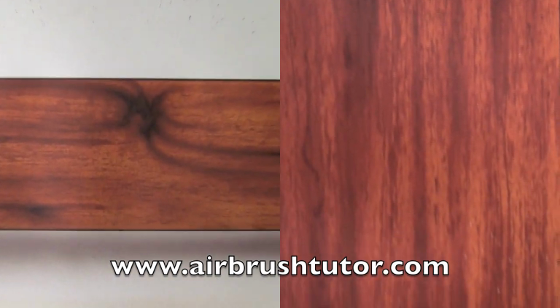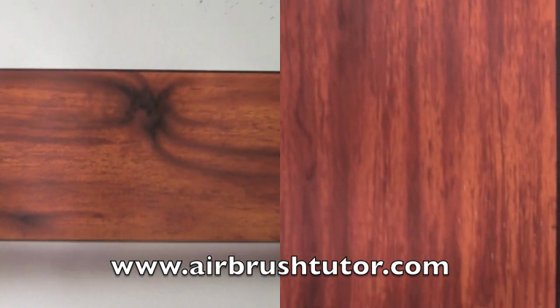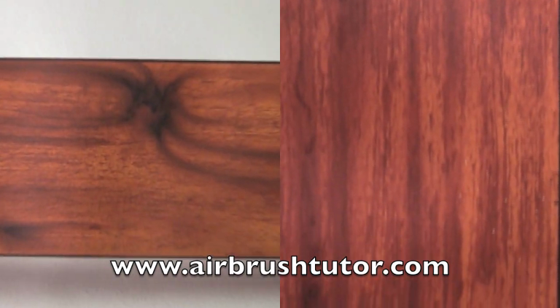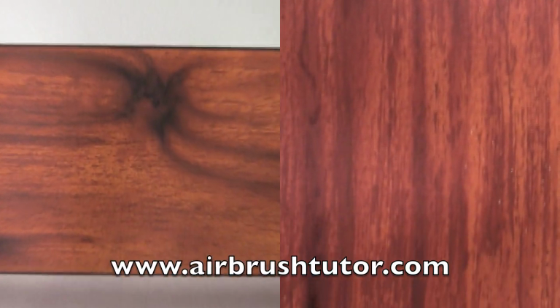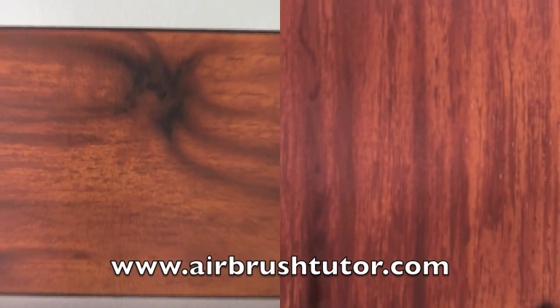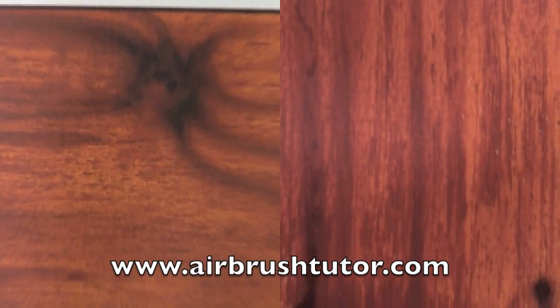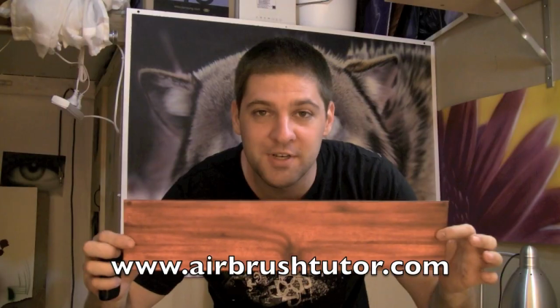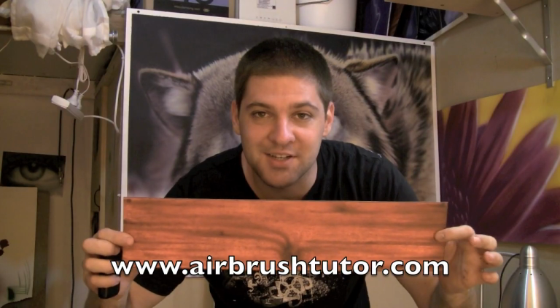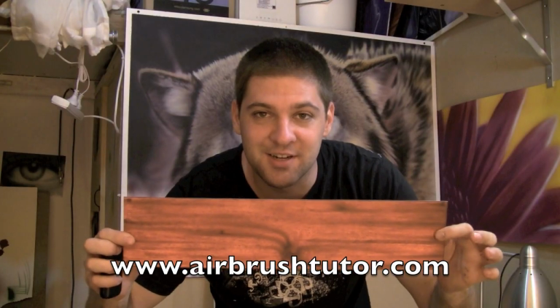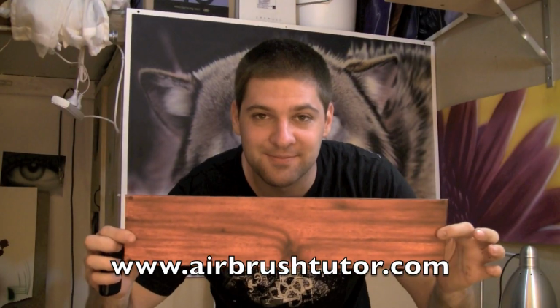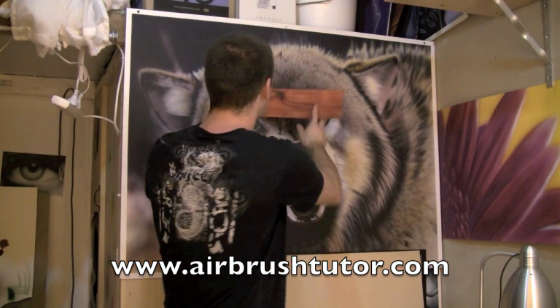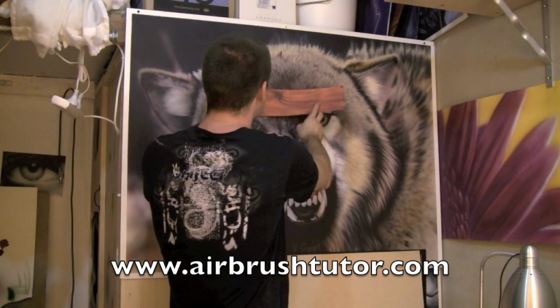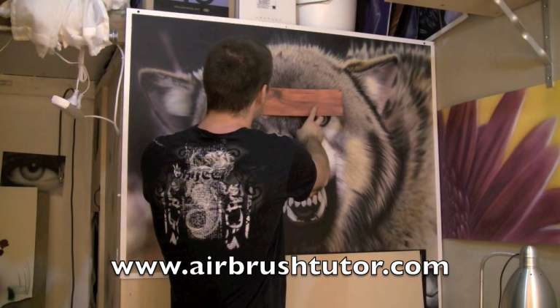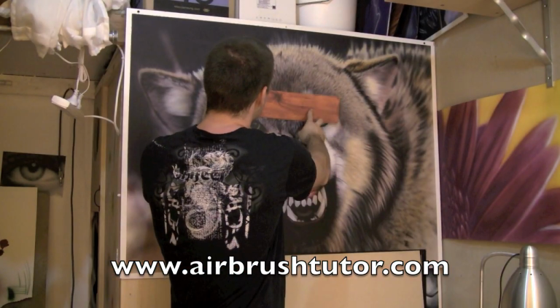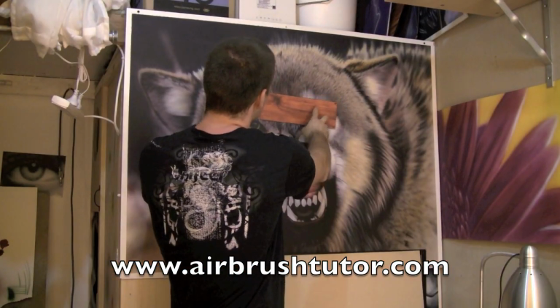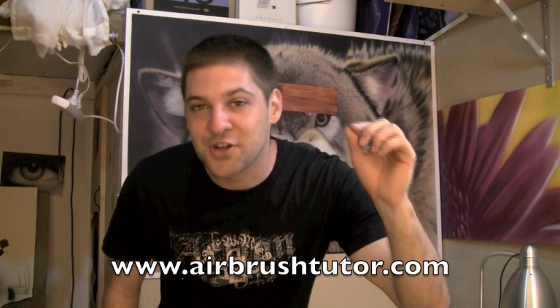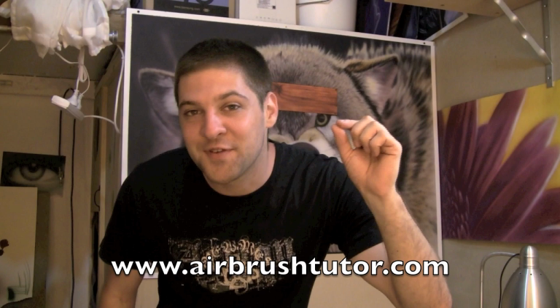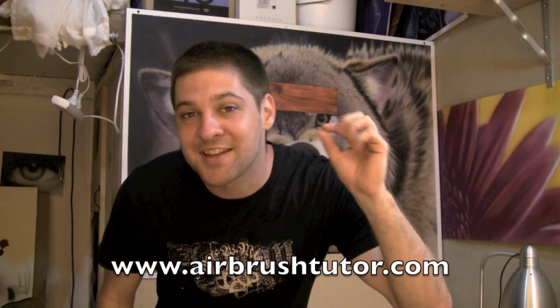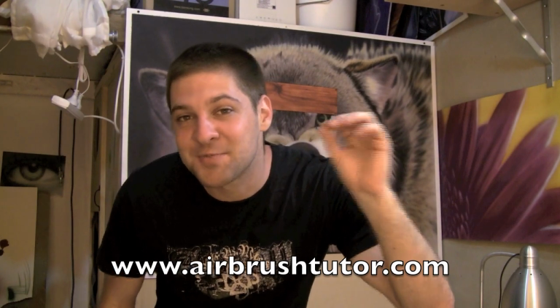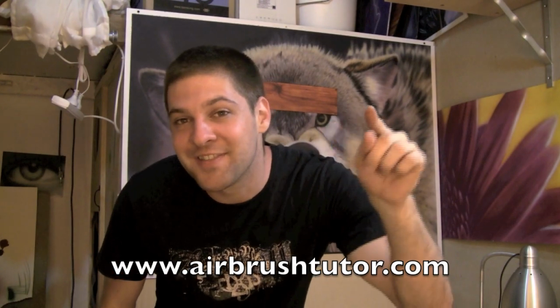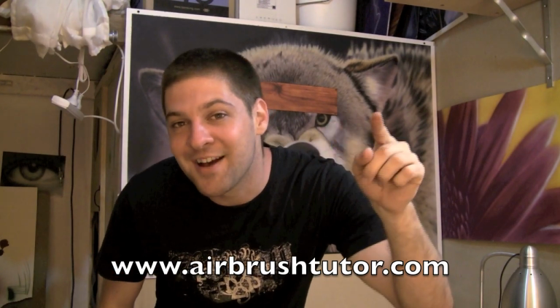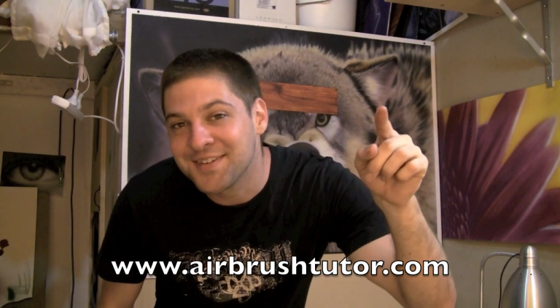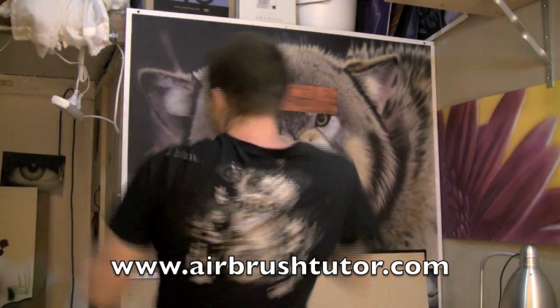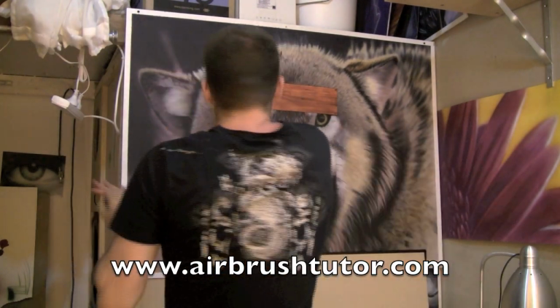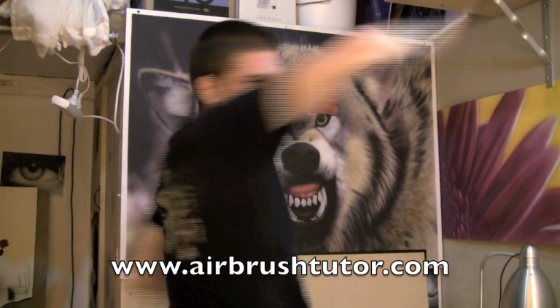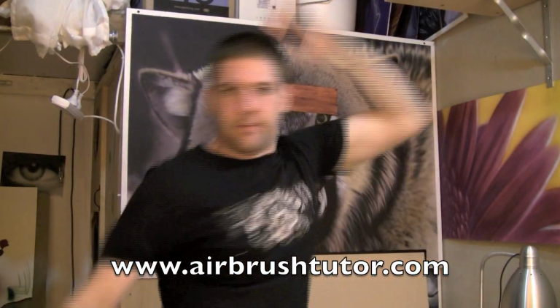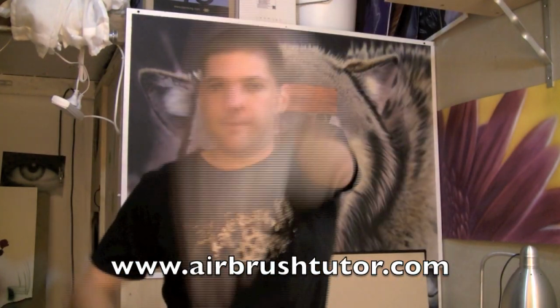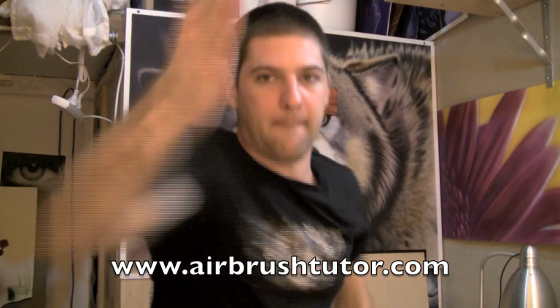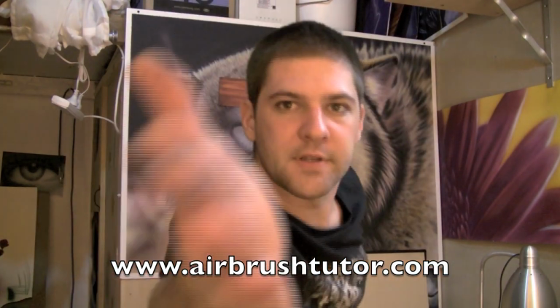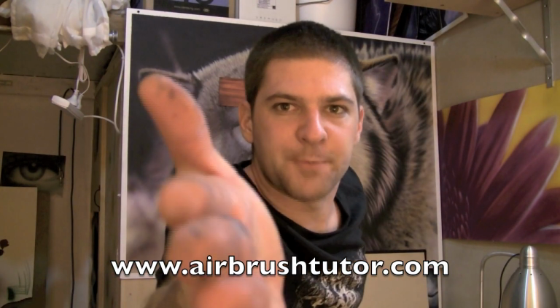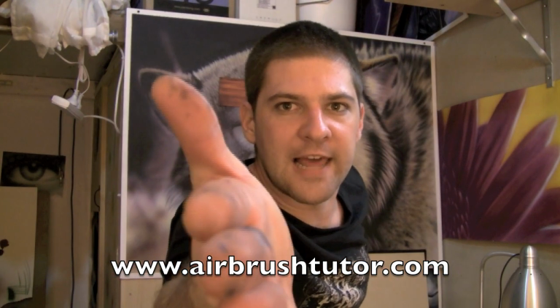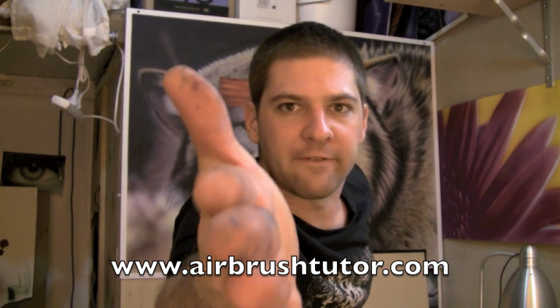And that's how to do a cool wood texture. Don't forget to spread the love. Spread the love!